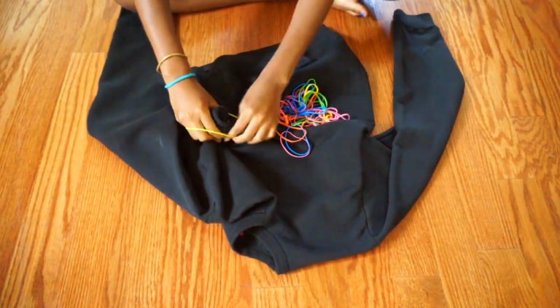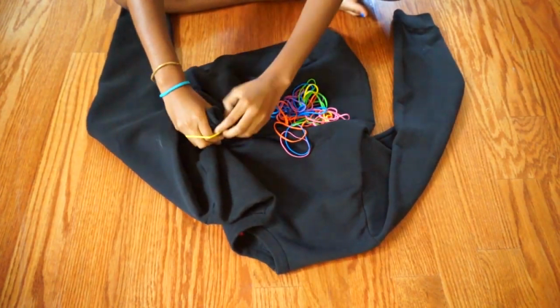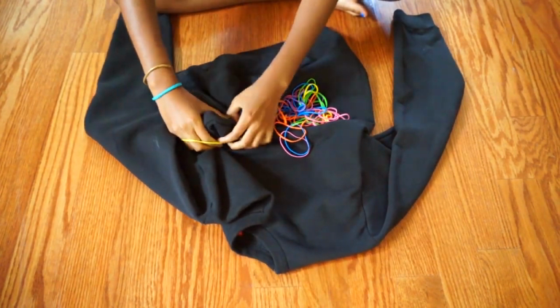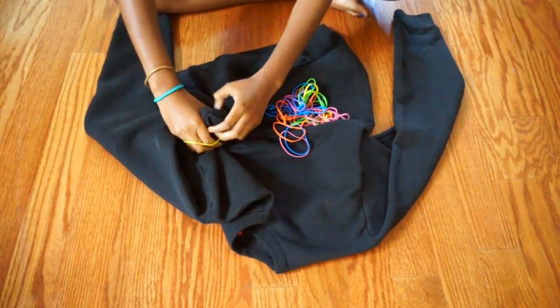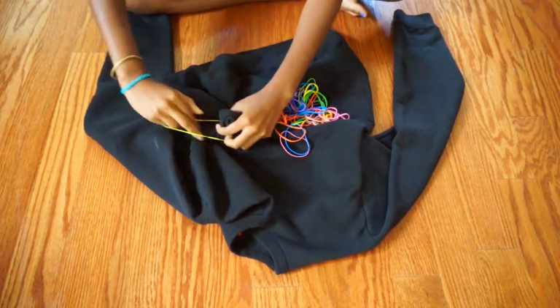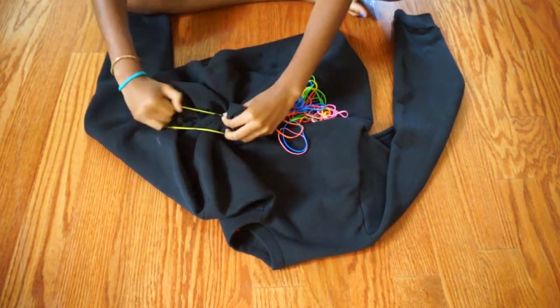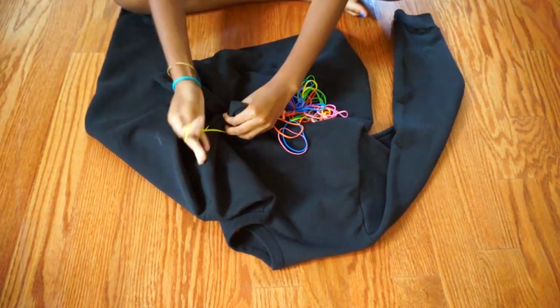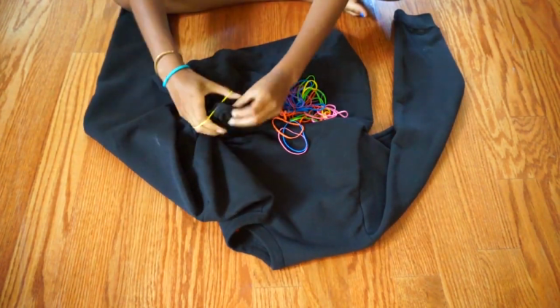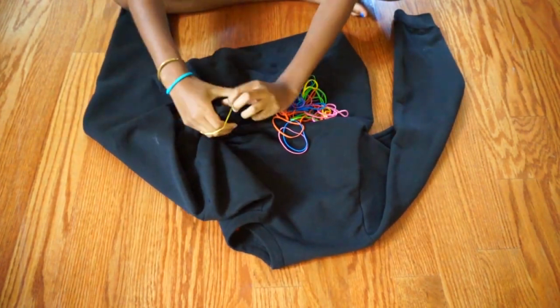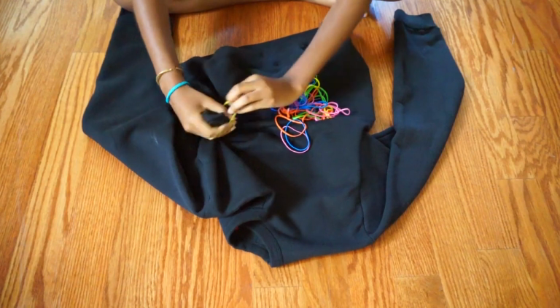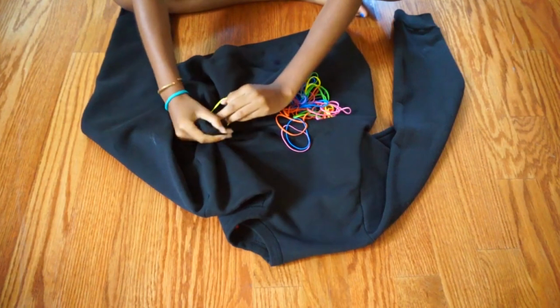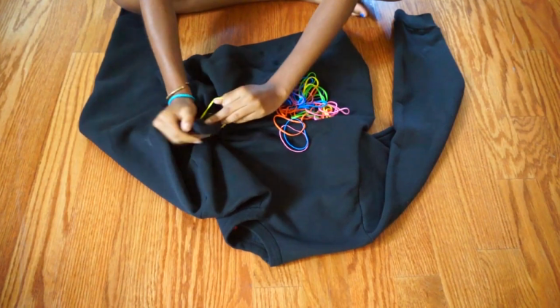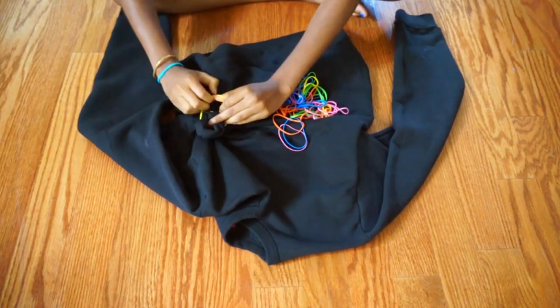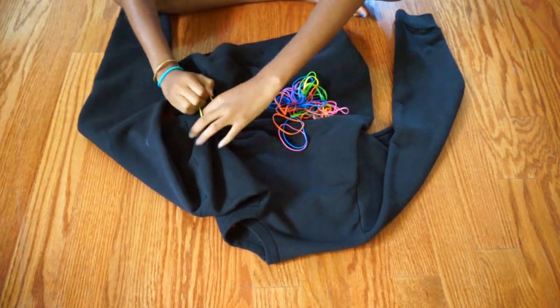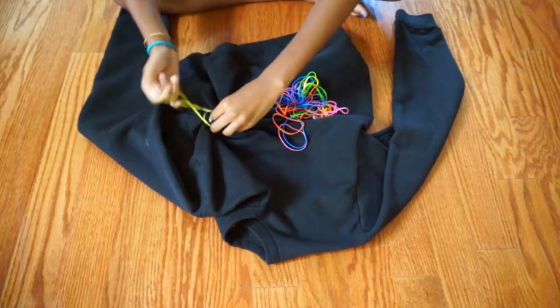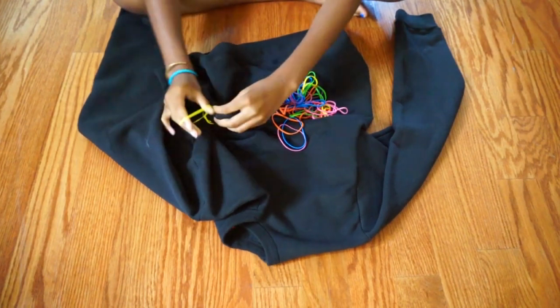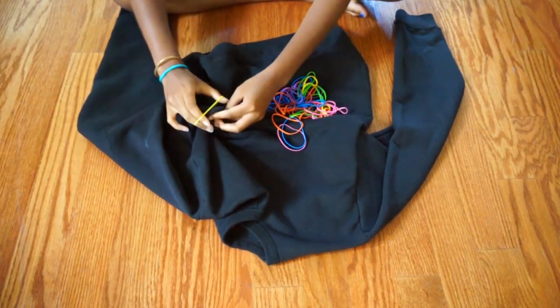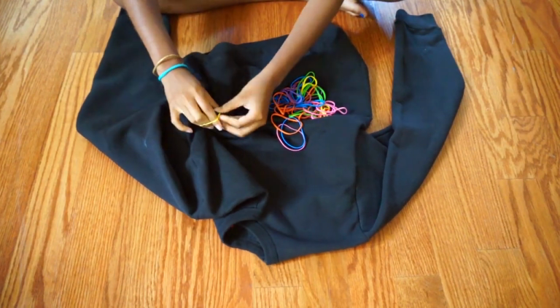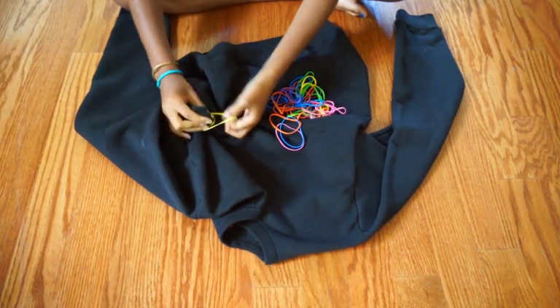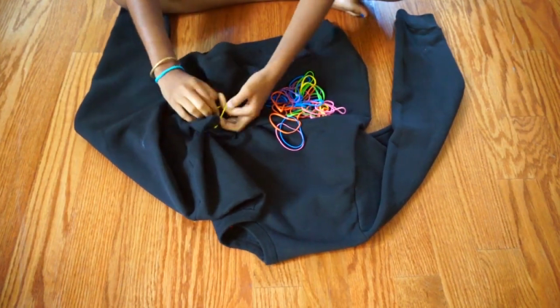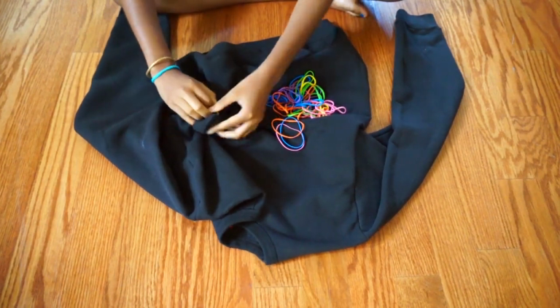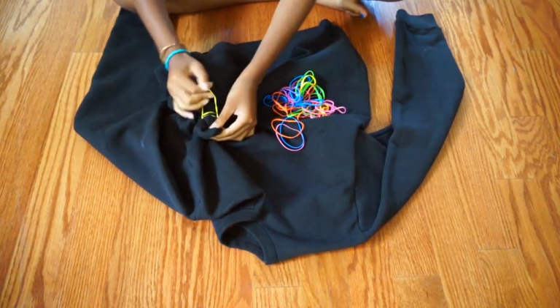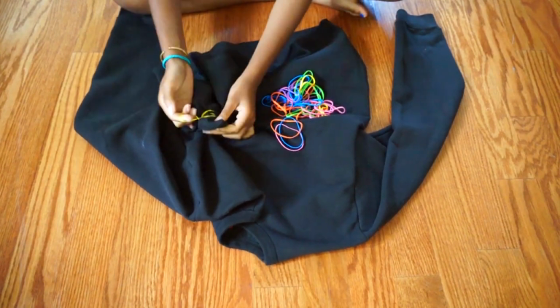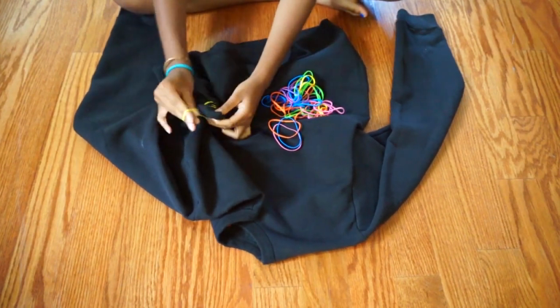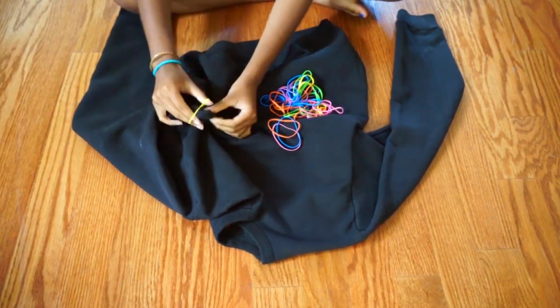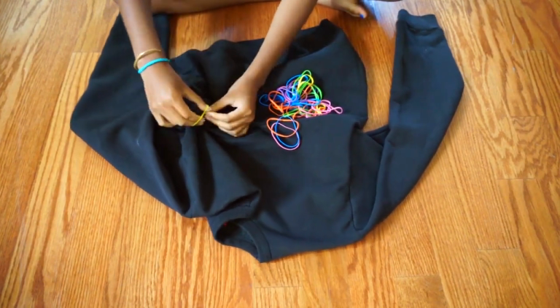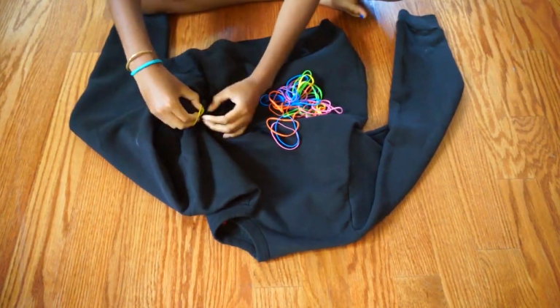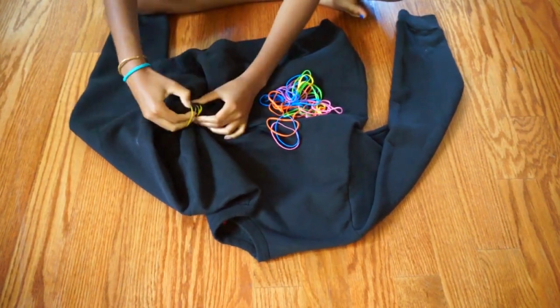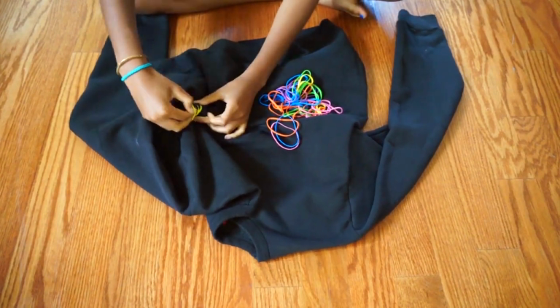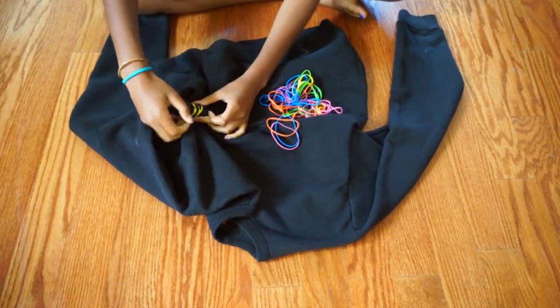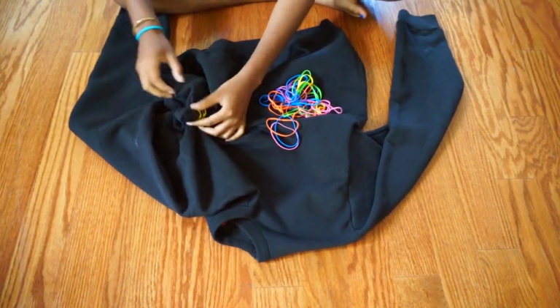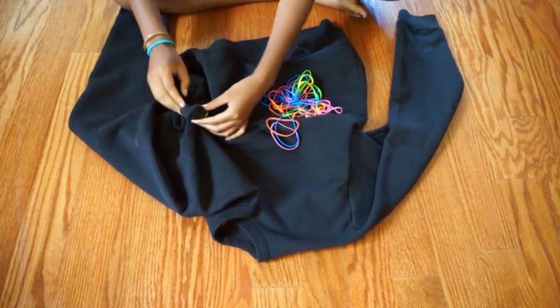...get all of your rubber bands and start bunching your shirt into little sections. I just did them randomly.